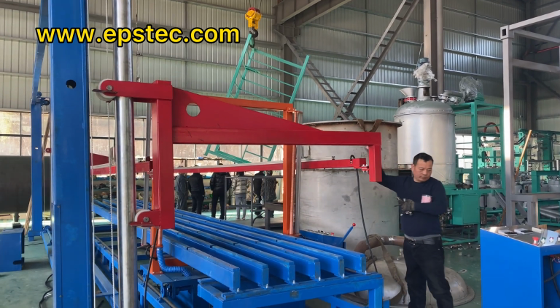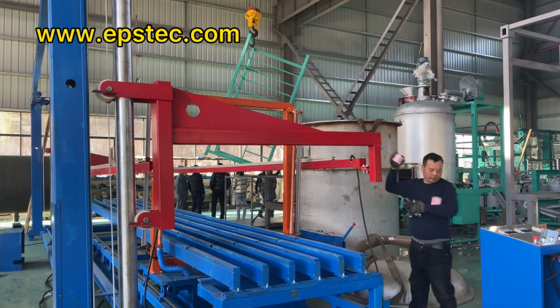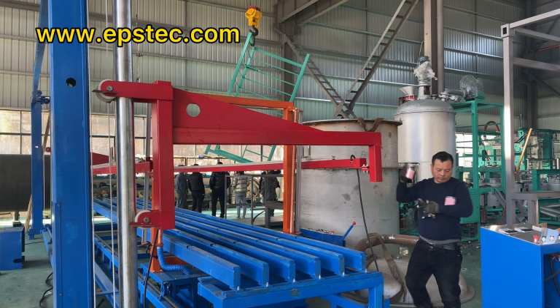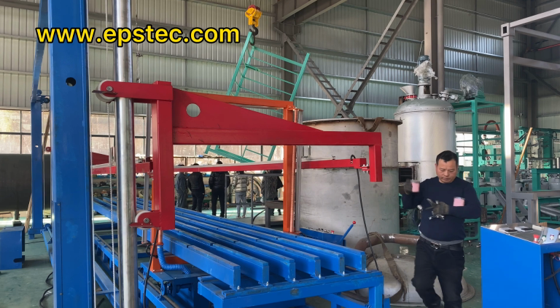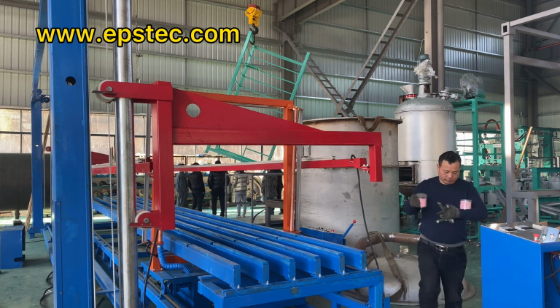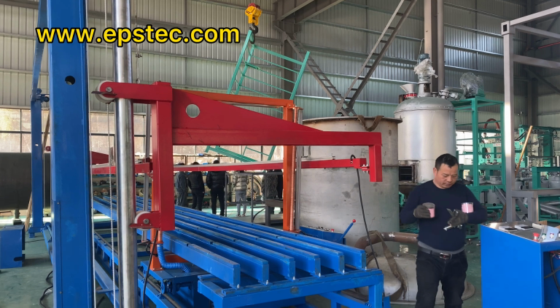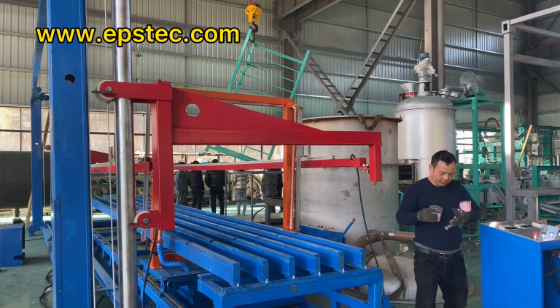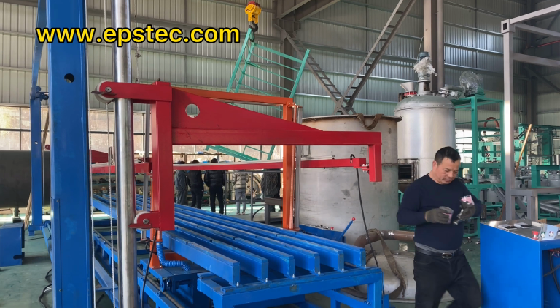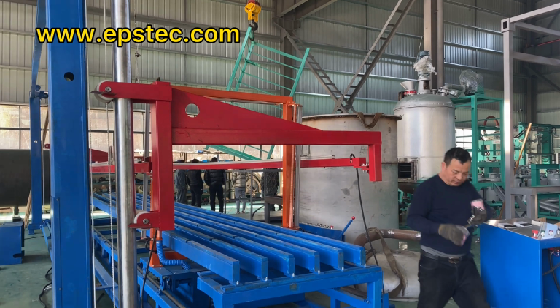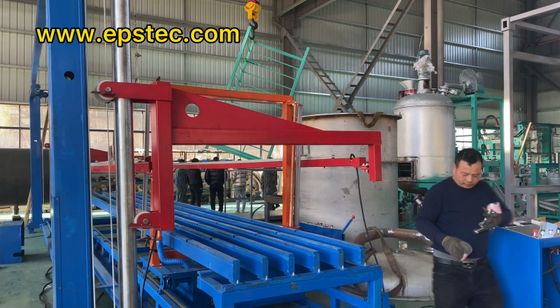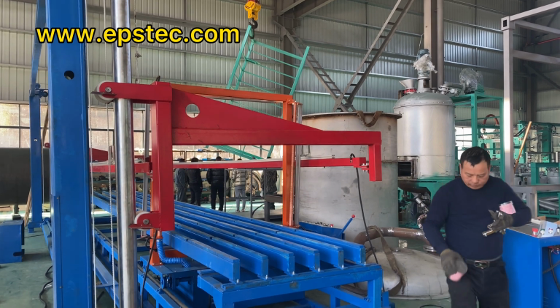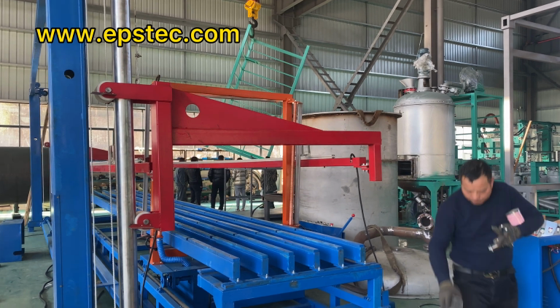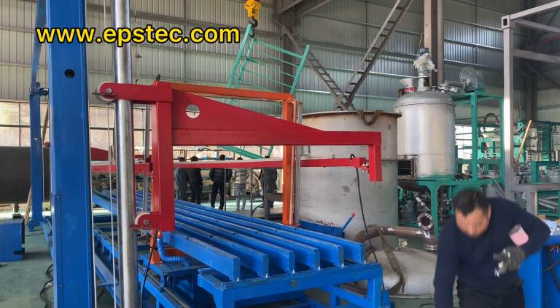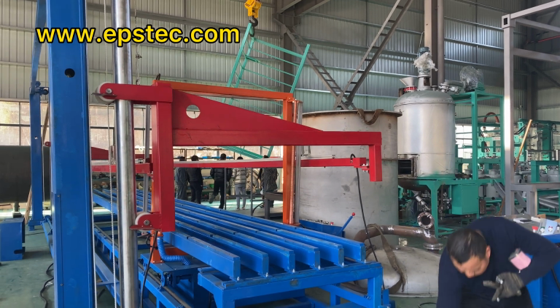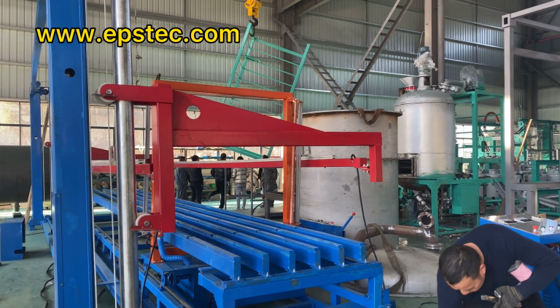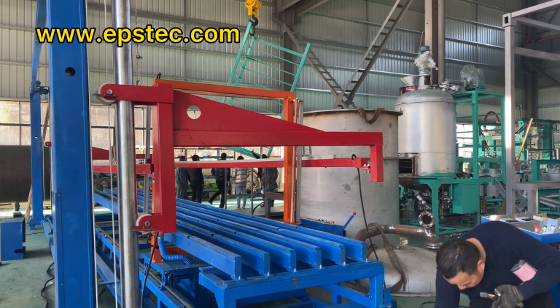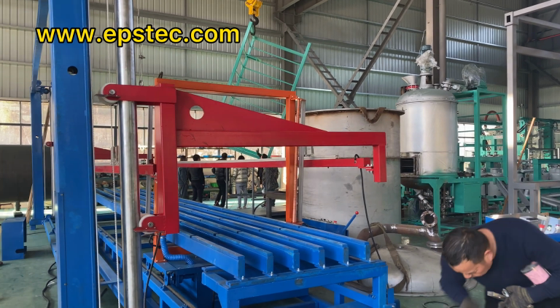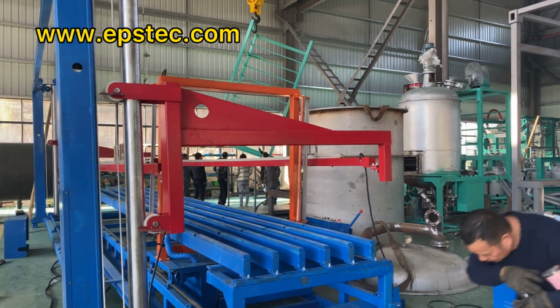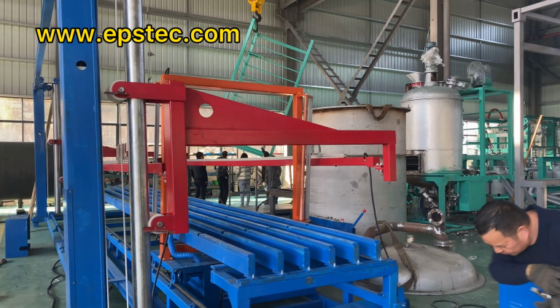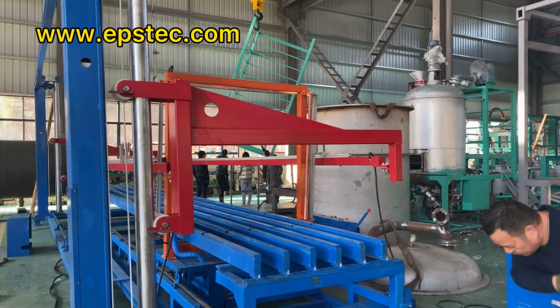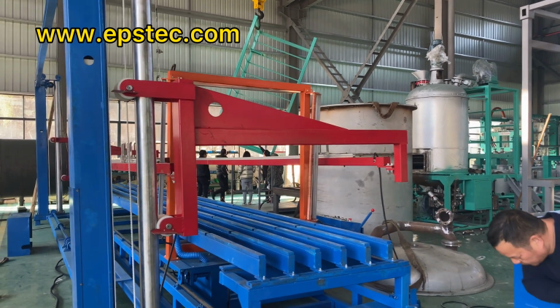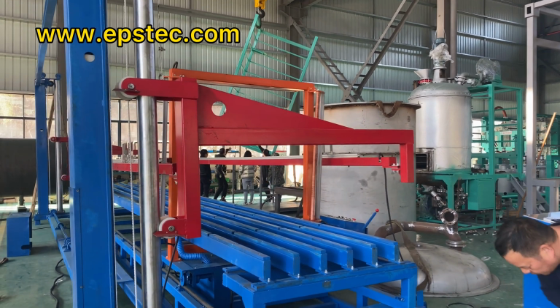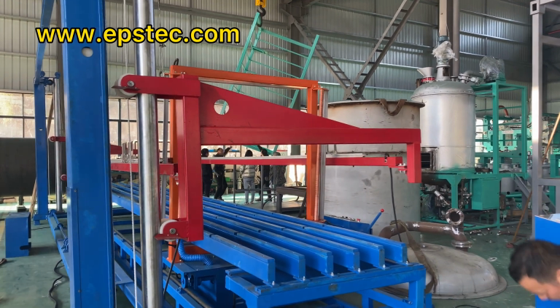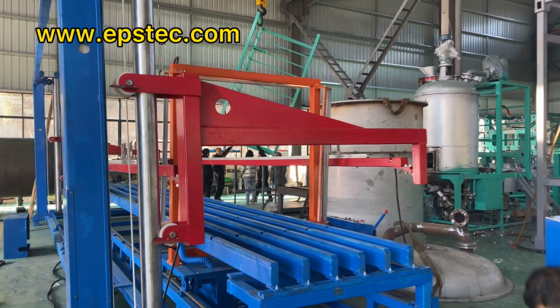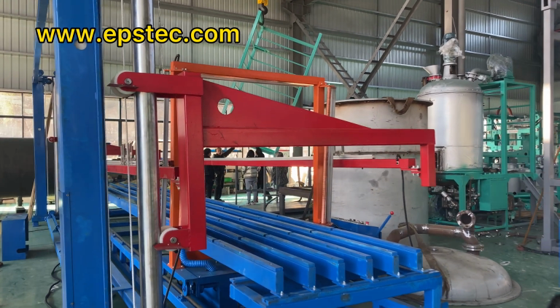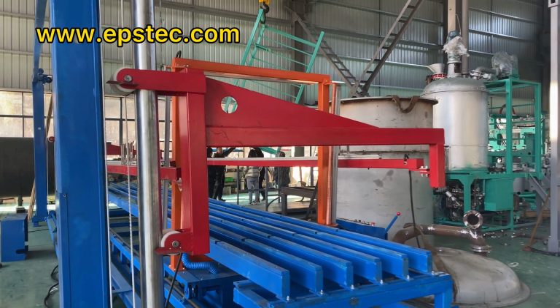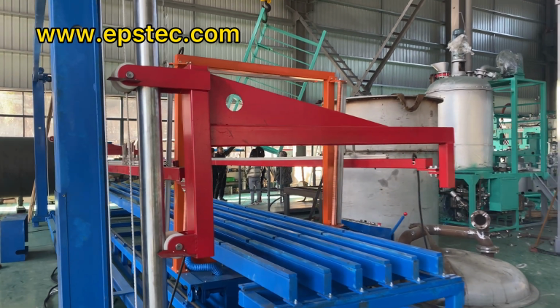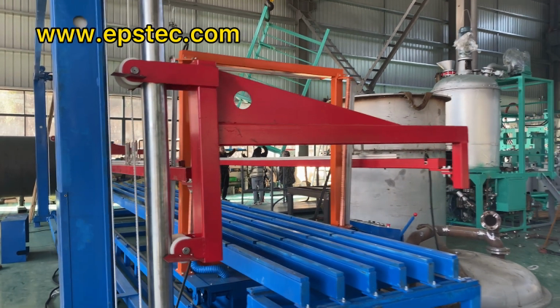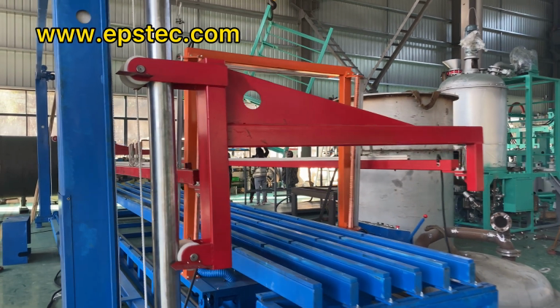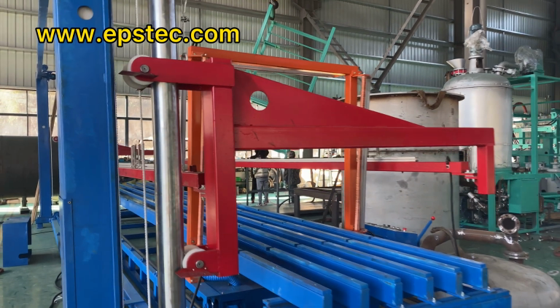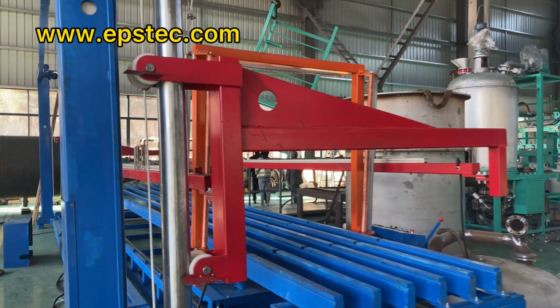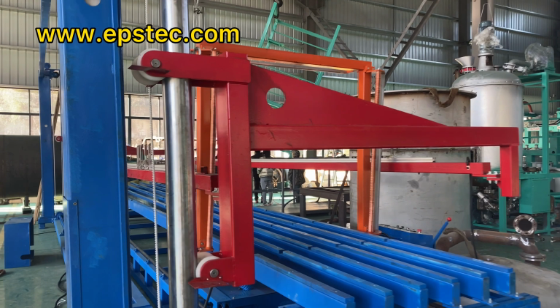The advantage of the C-type EPS foam cutting machine is small investment.